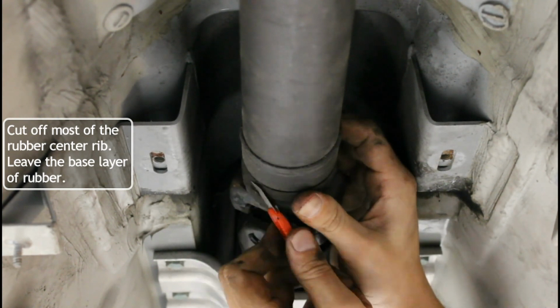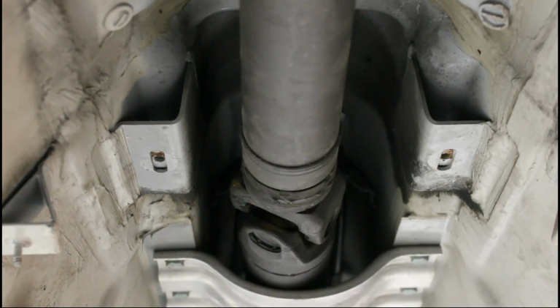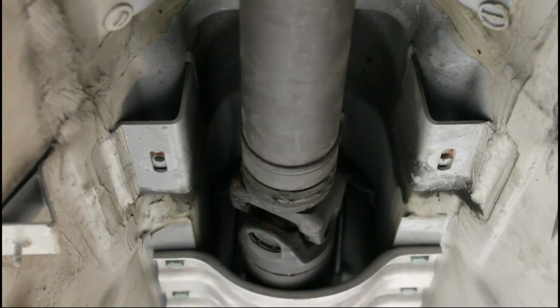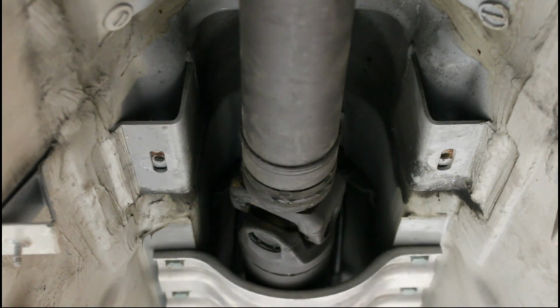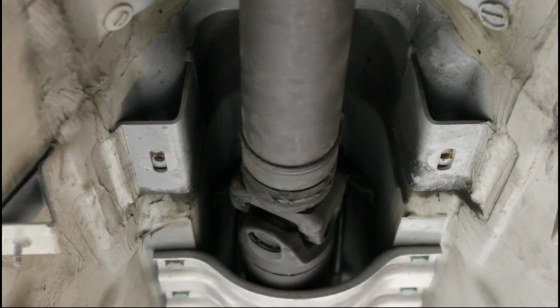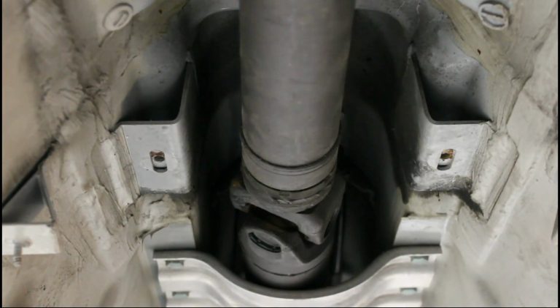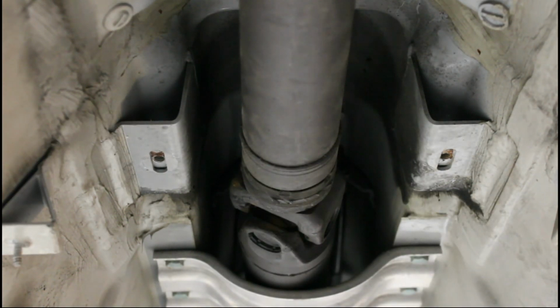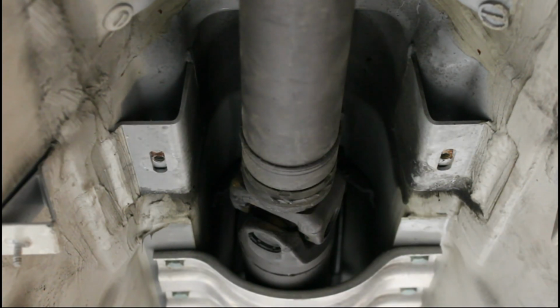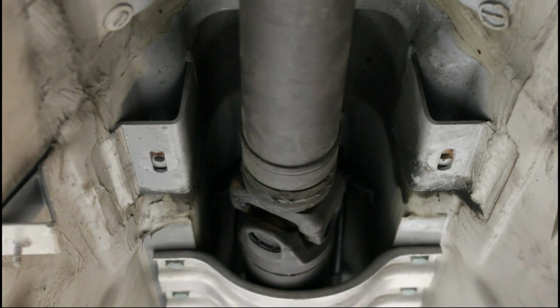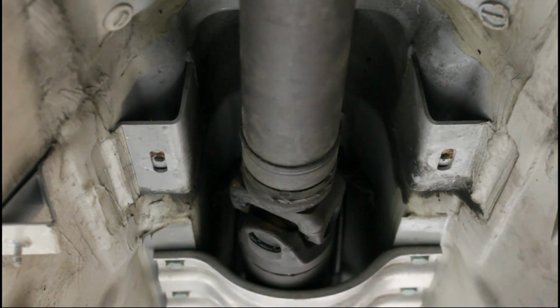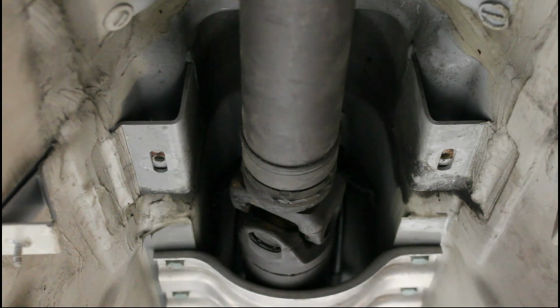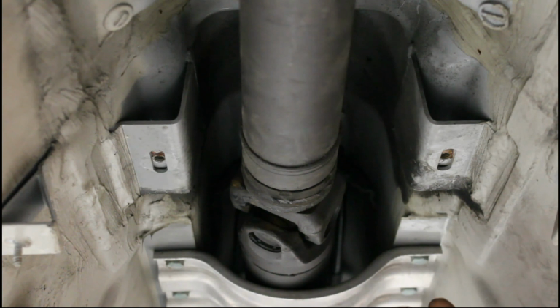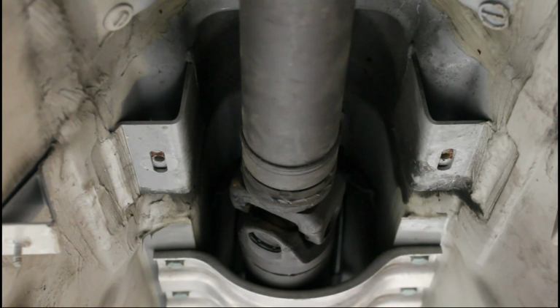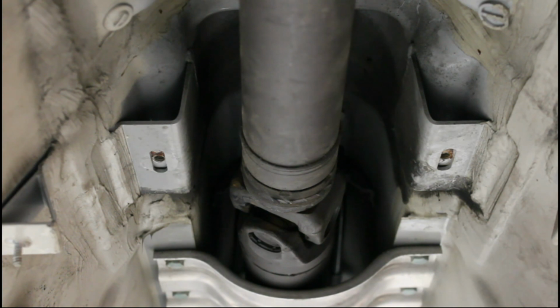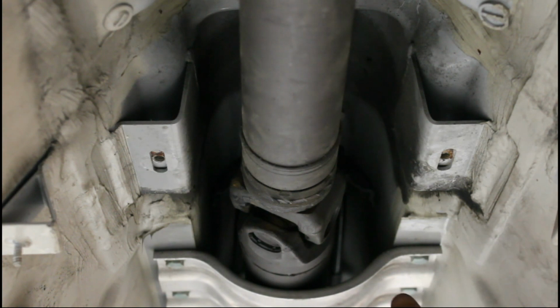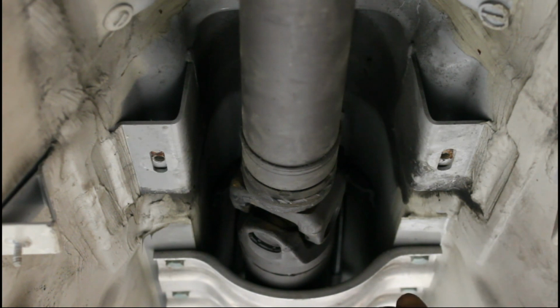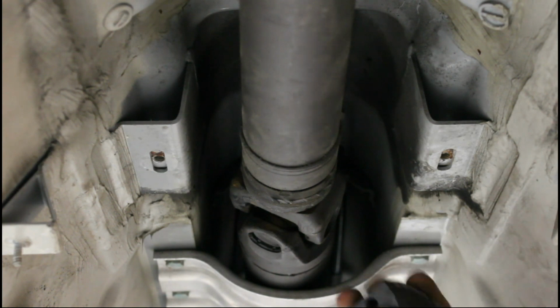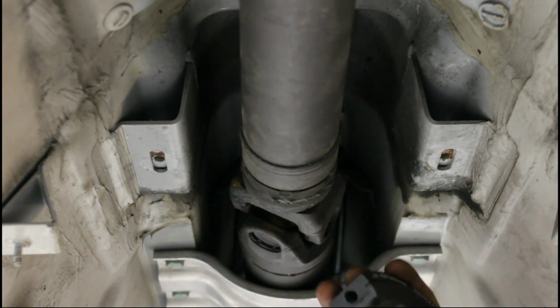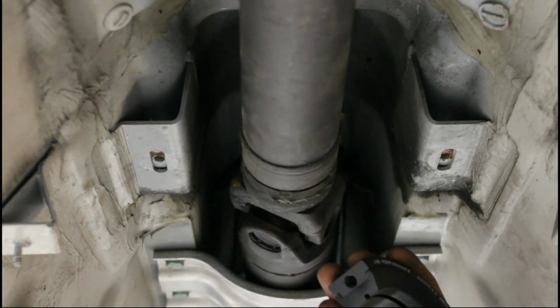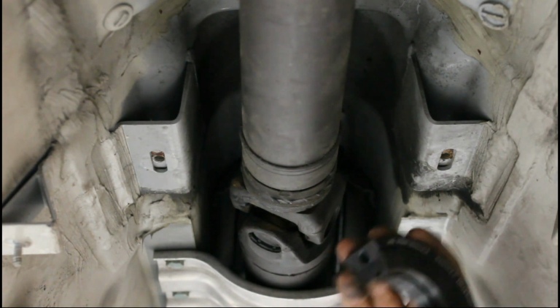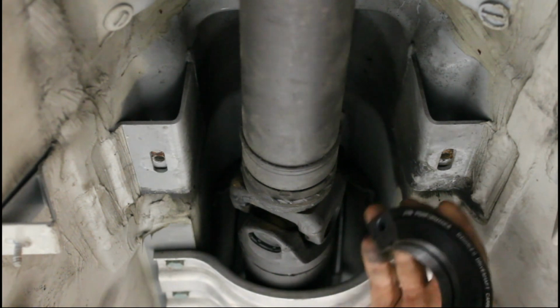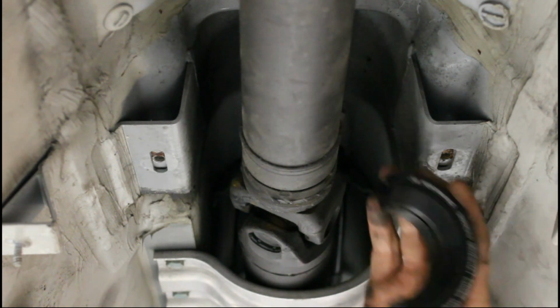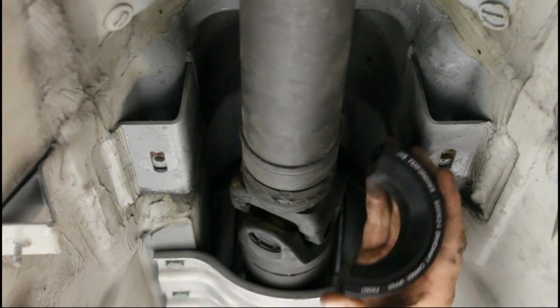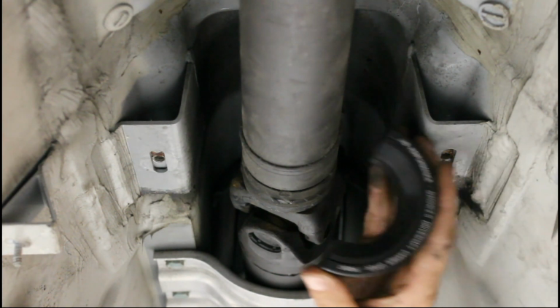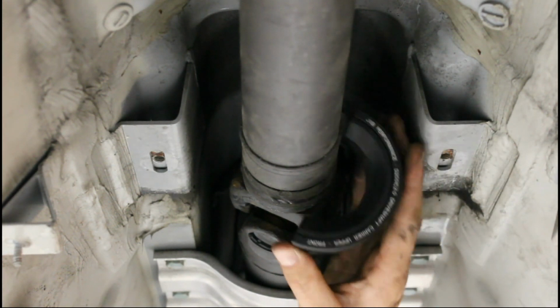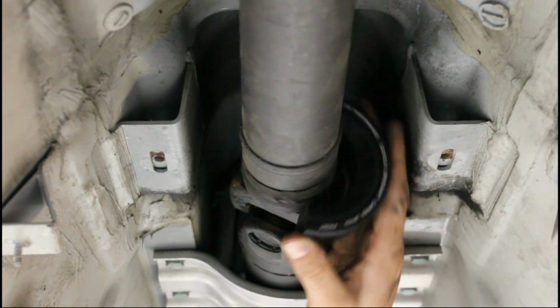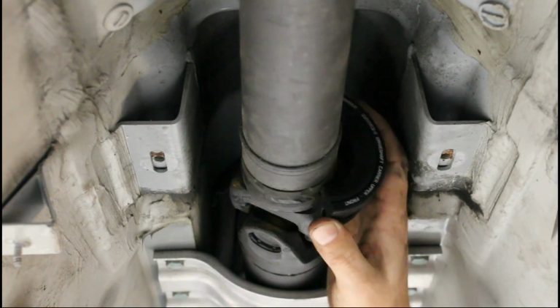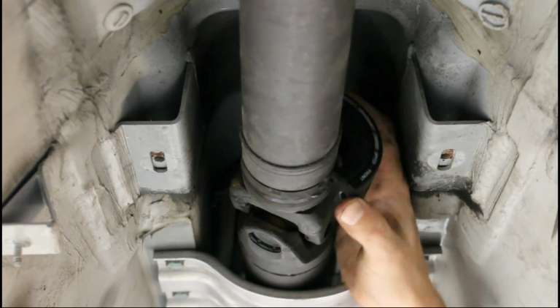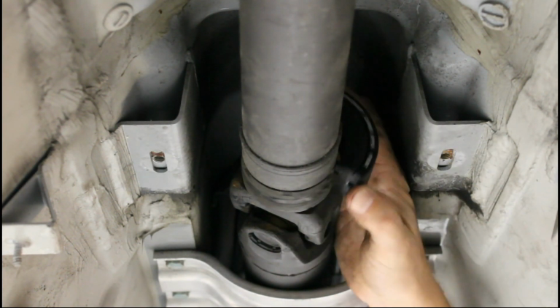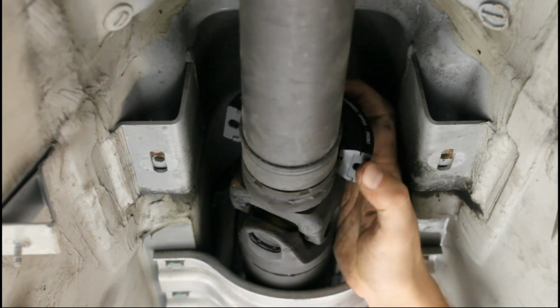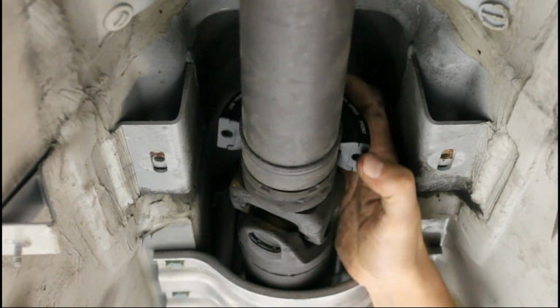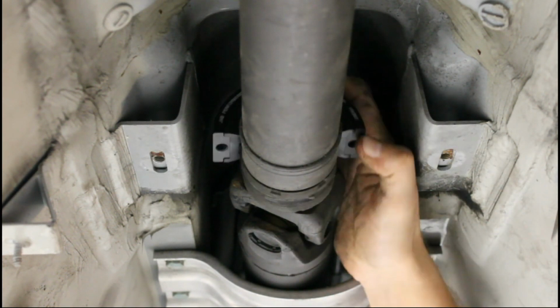Now we're going to put the new carrier on. The bushings have a front, as well as marked on the top of them.